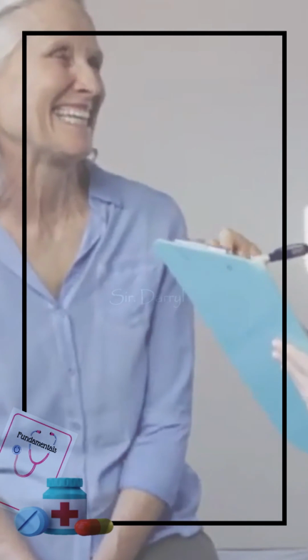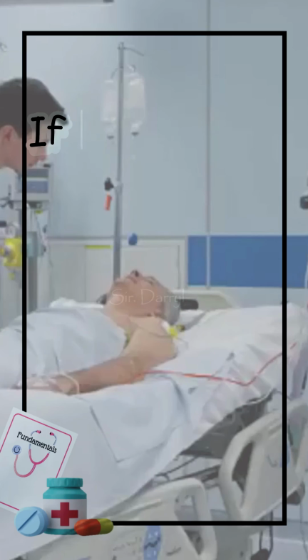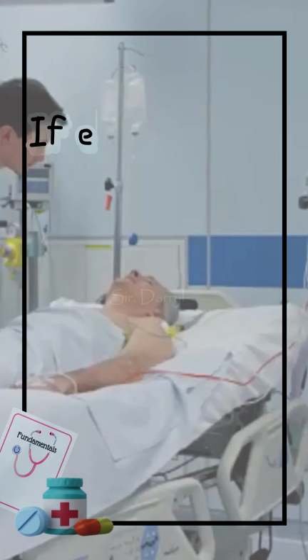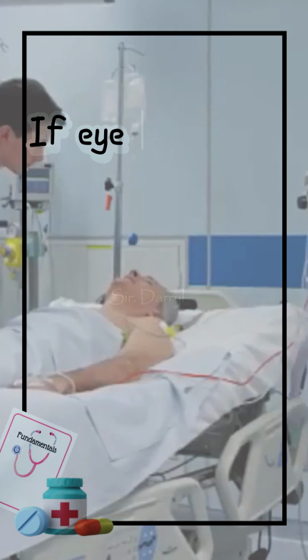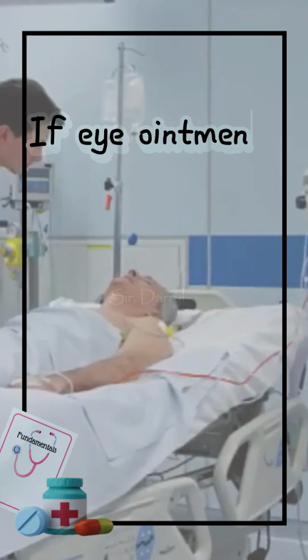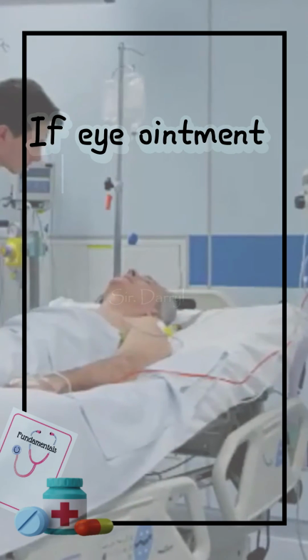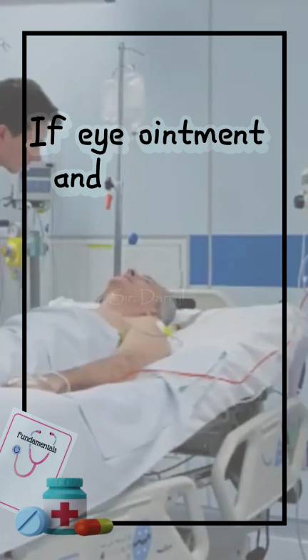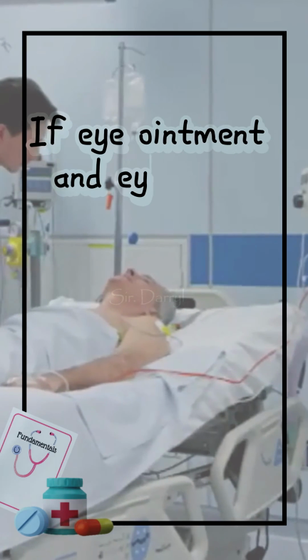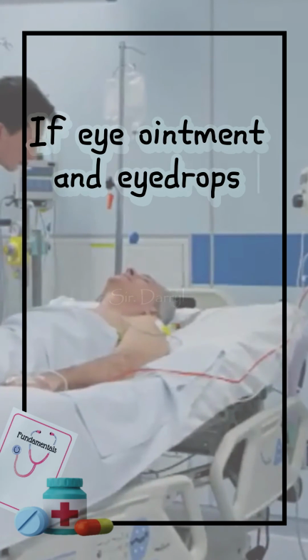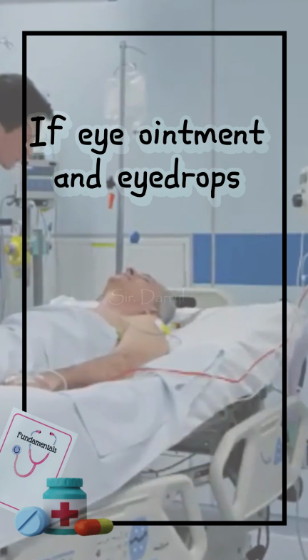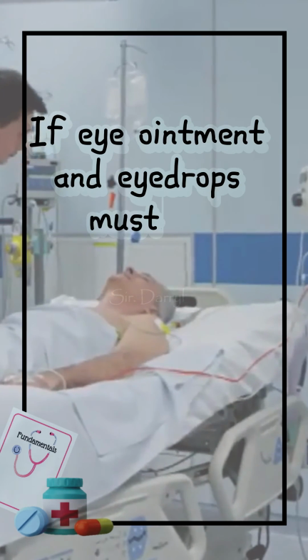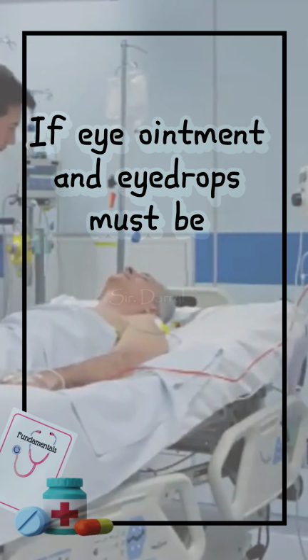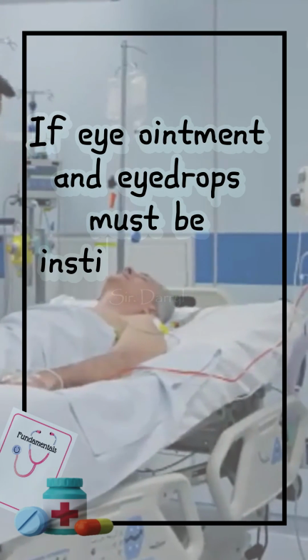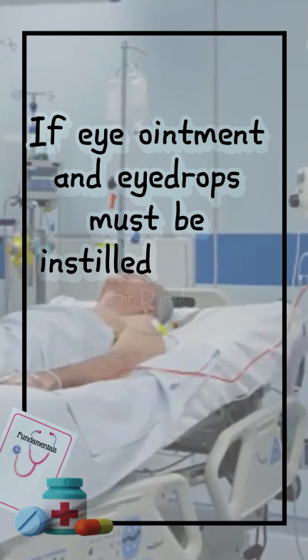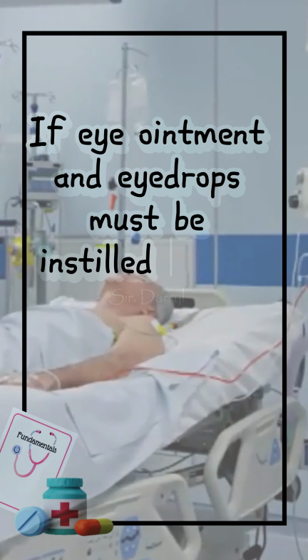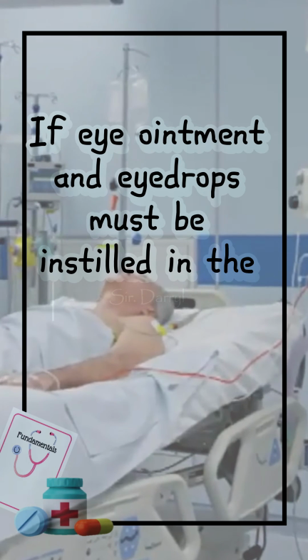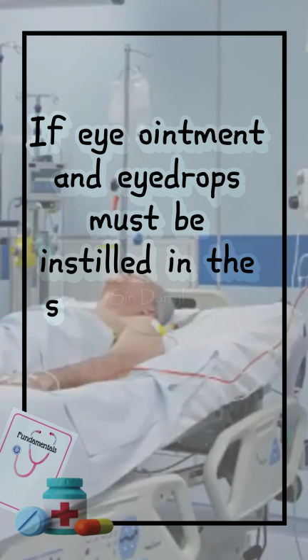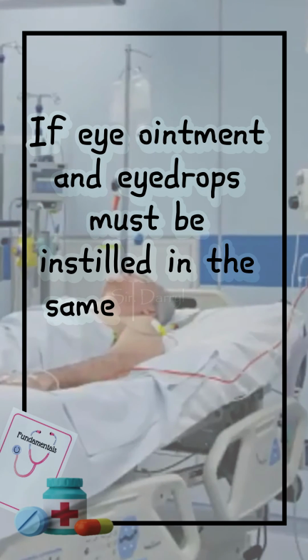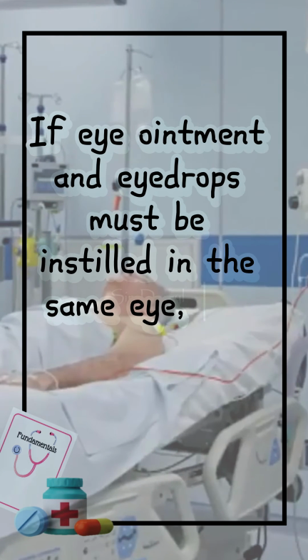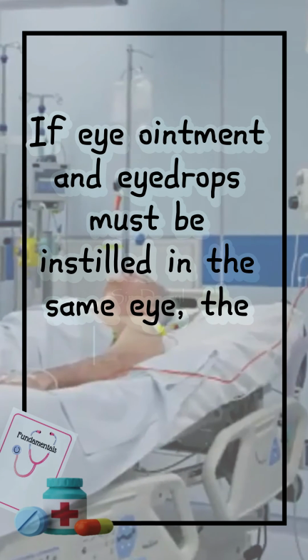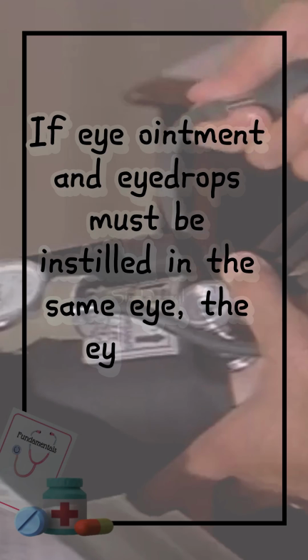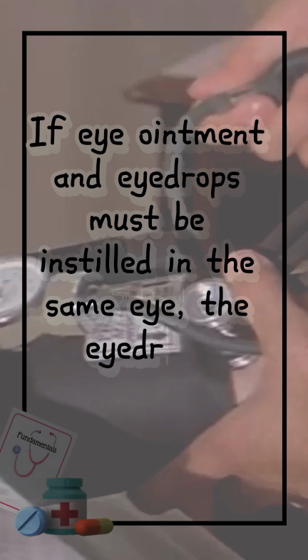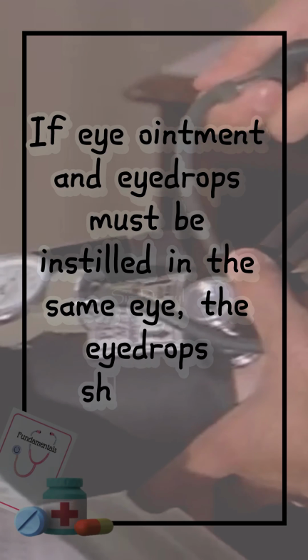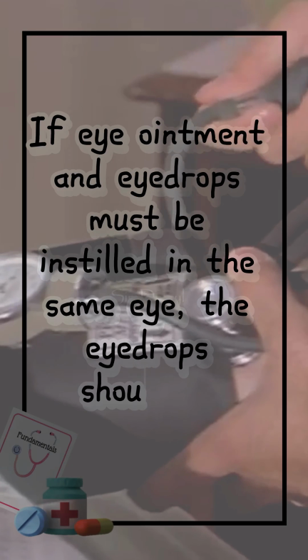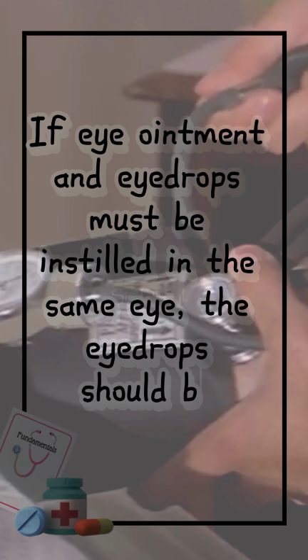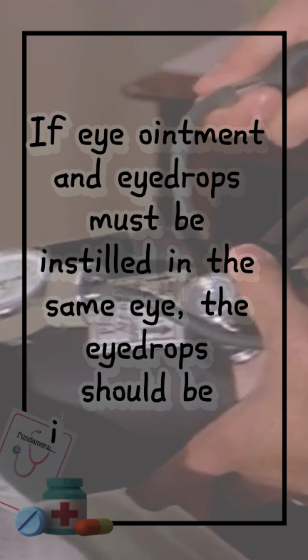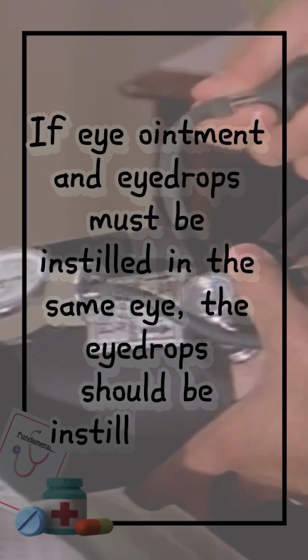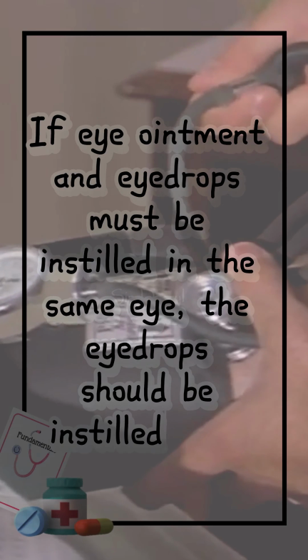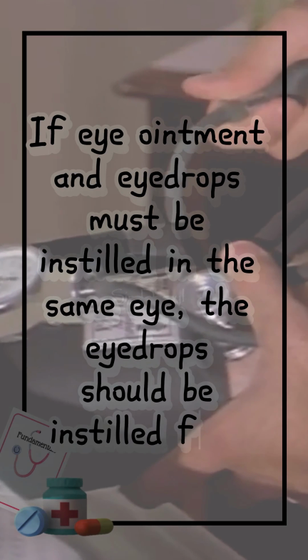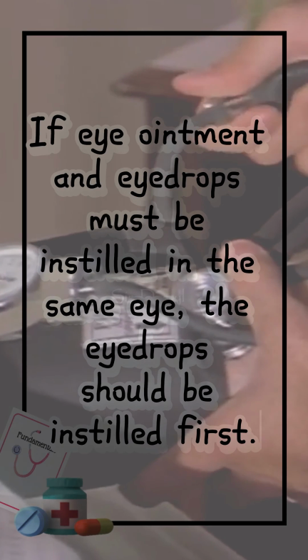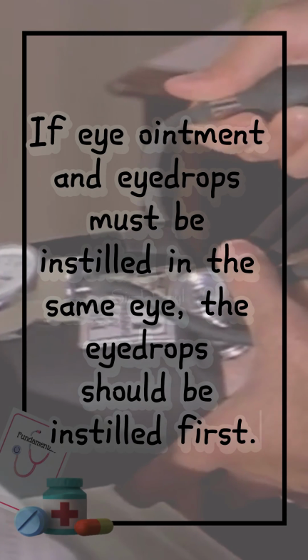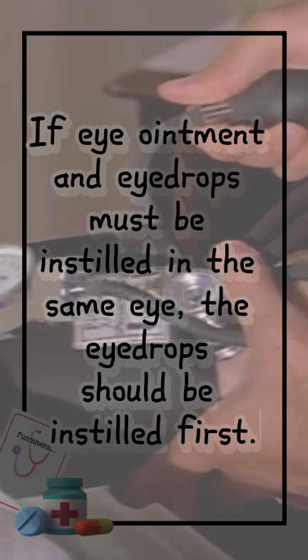If eye ointment and eye drops must be instilled in the same eye, the eye drops should be instilled first.